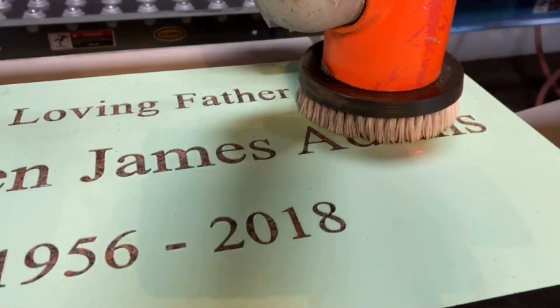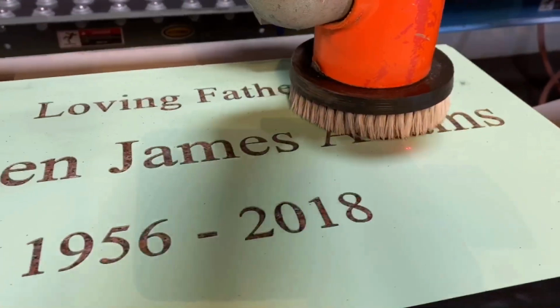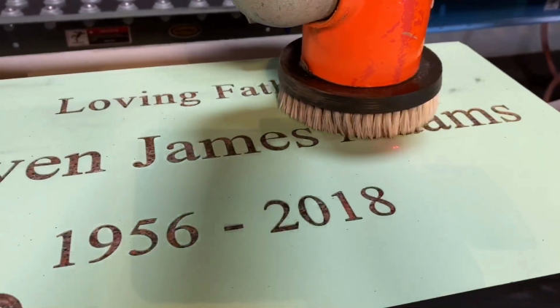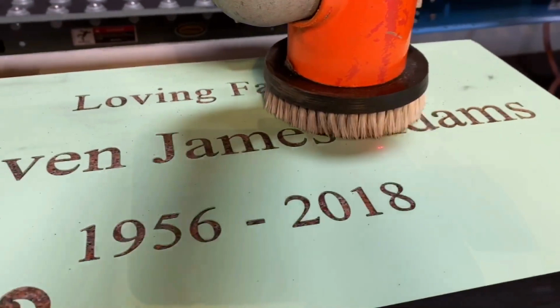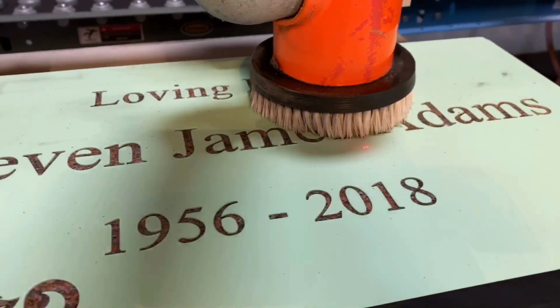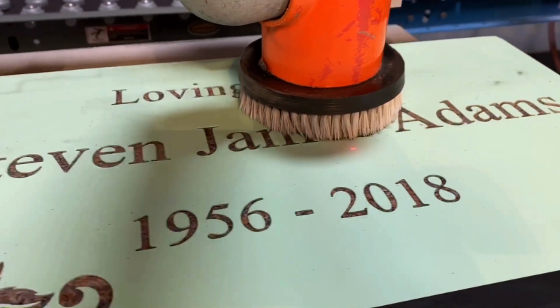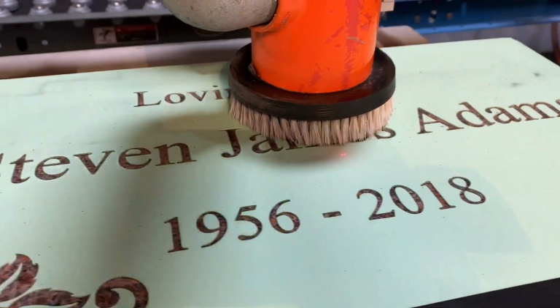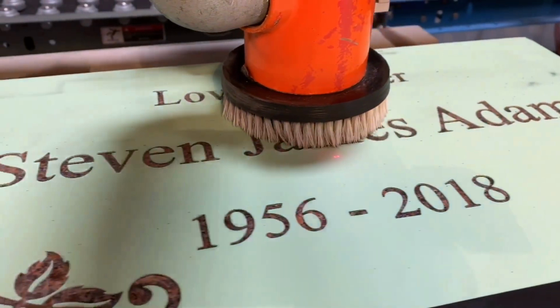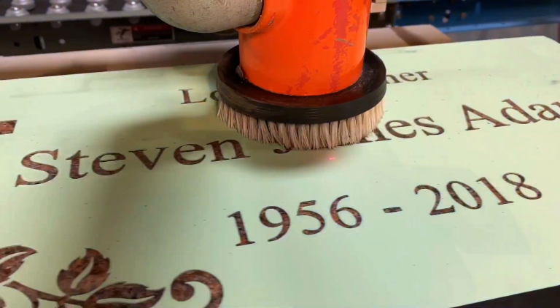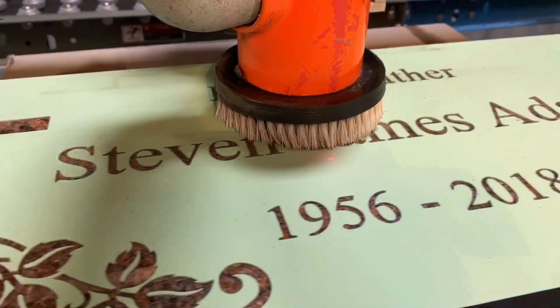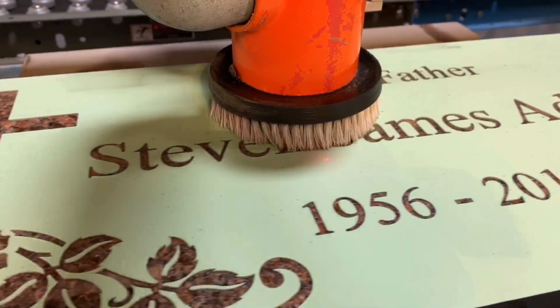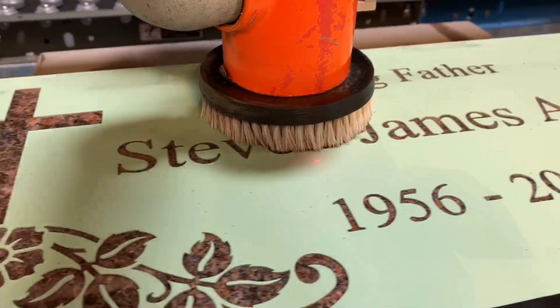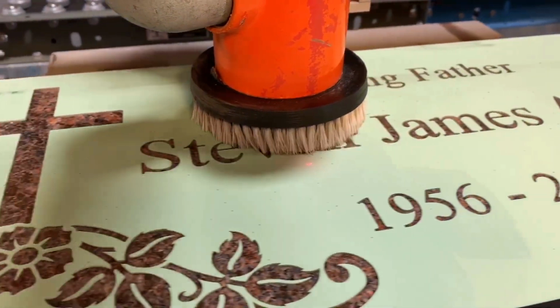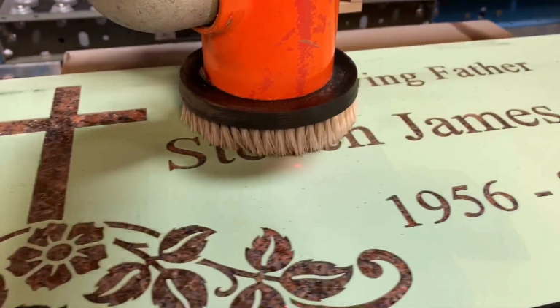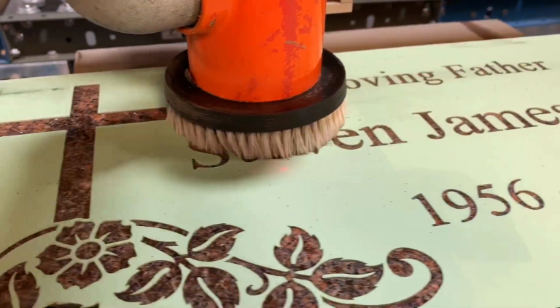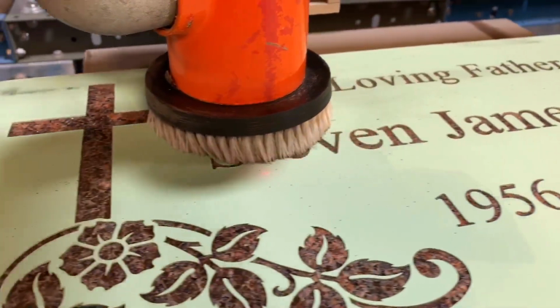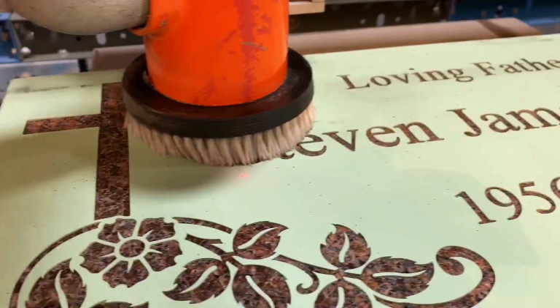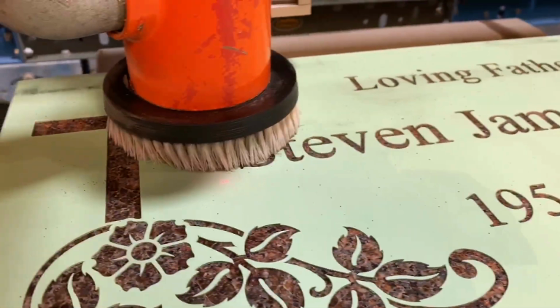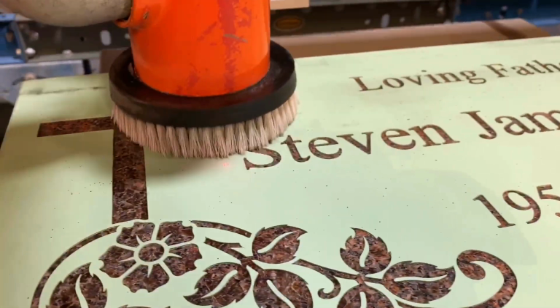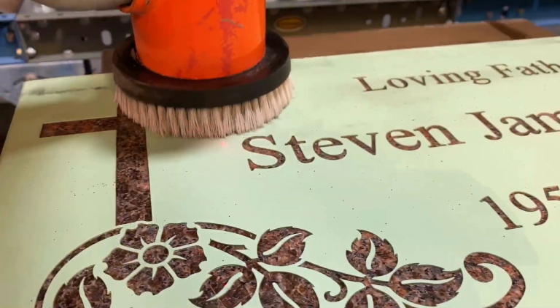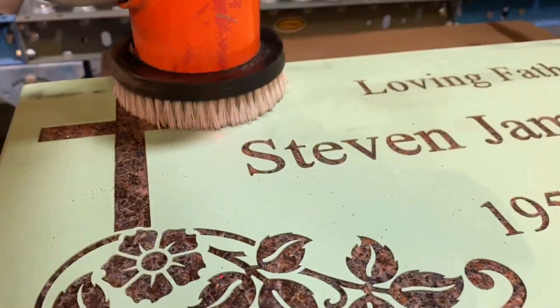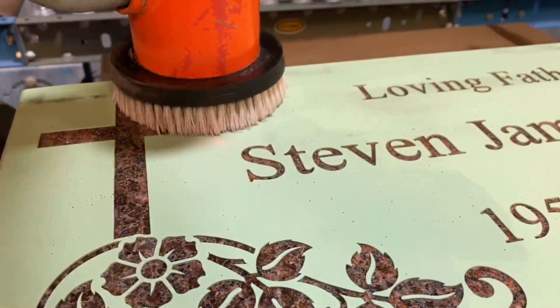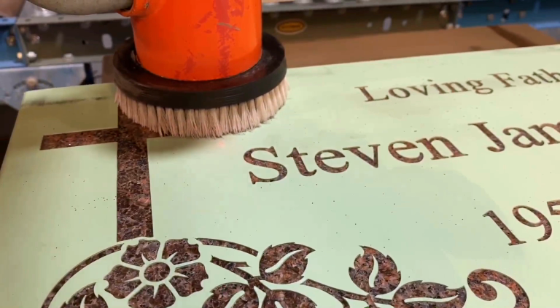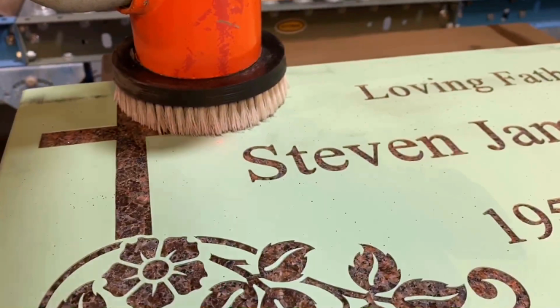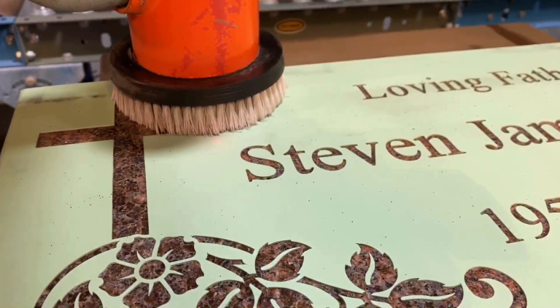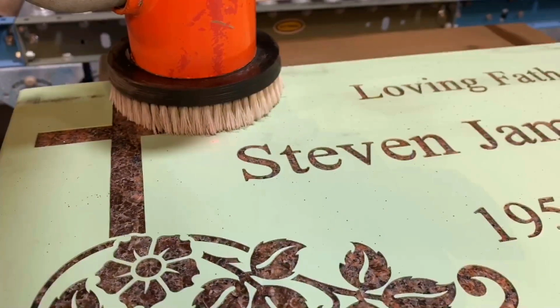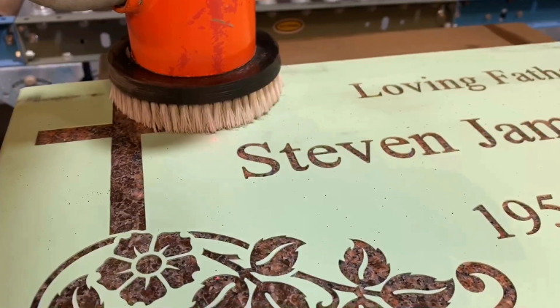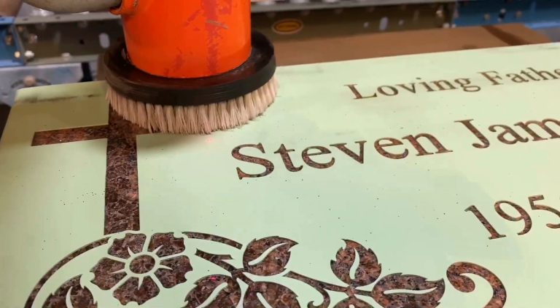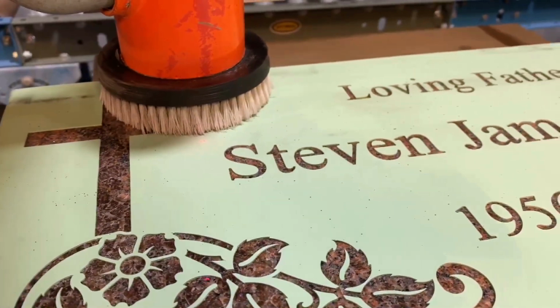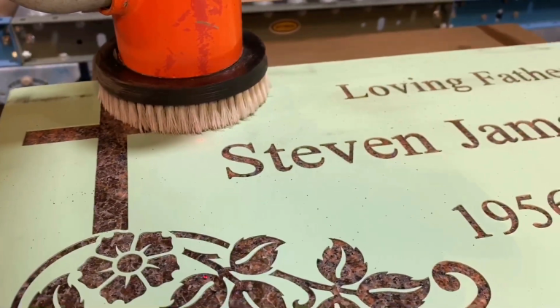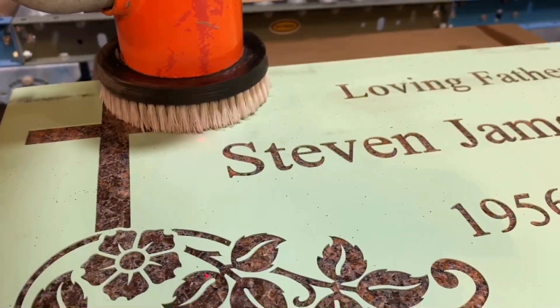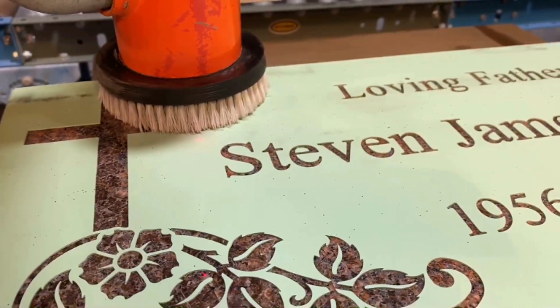Programming this stone would probably take about two and a half to three minutes. Since I've already done it, we'll go ahead and start running.